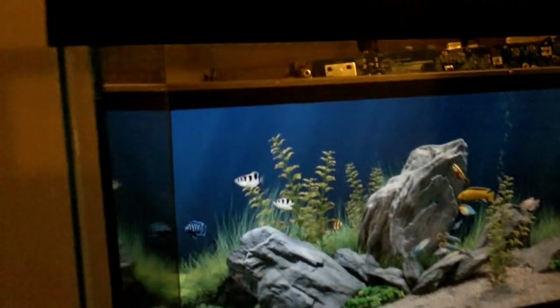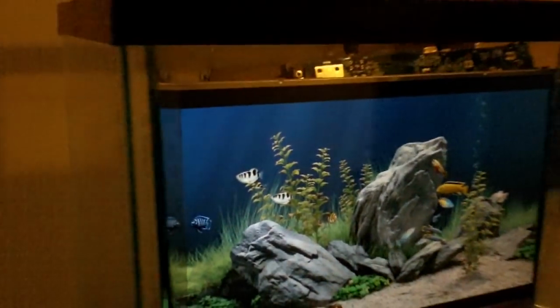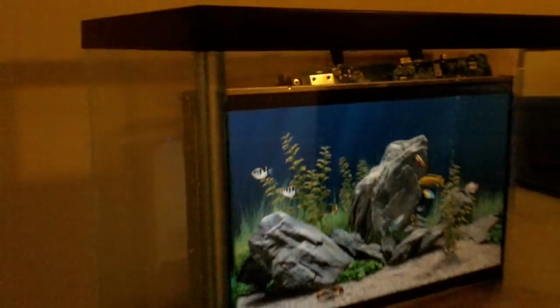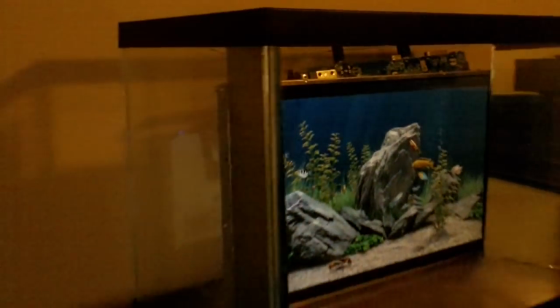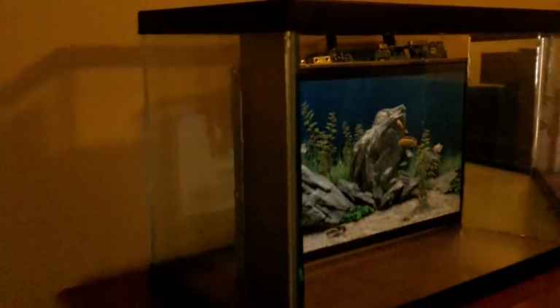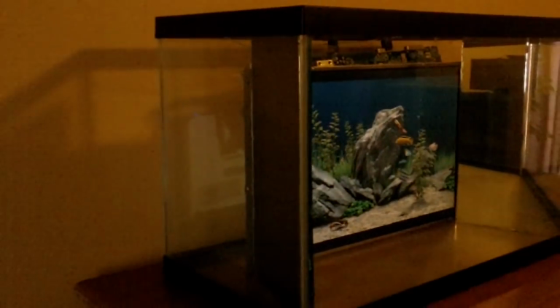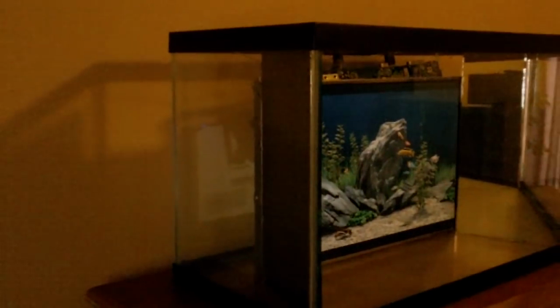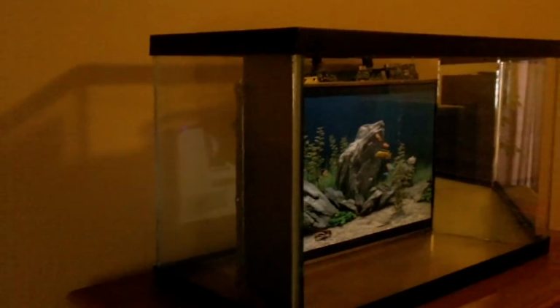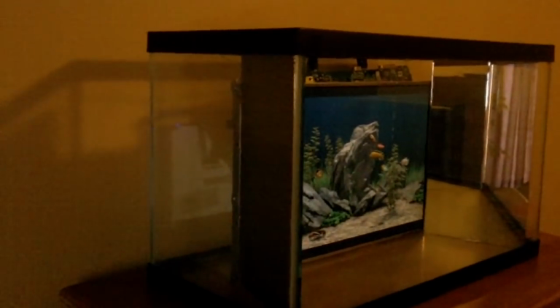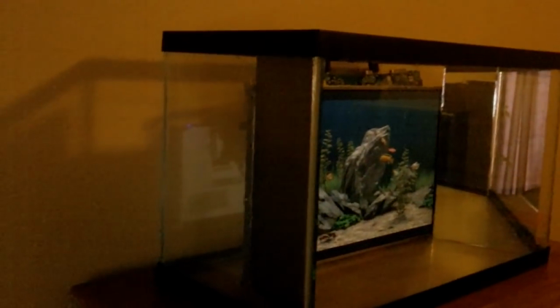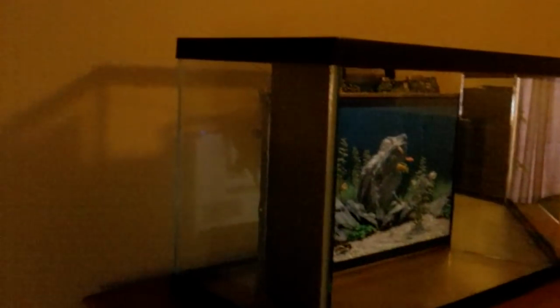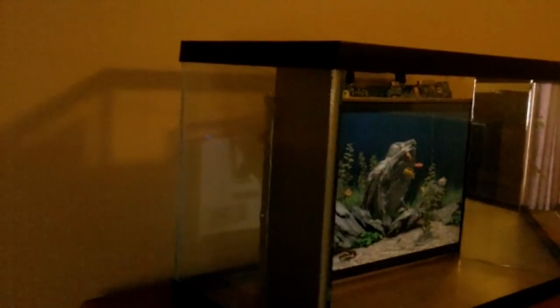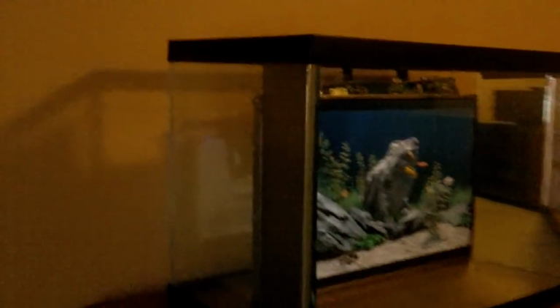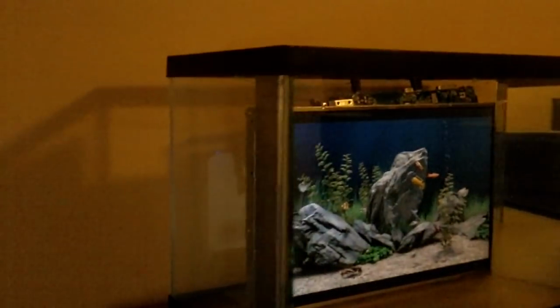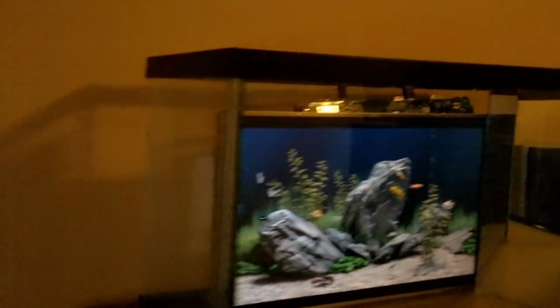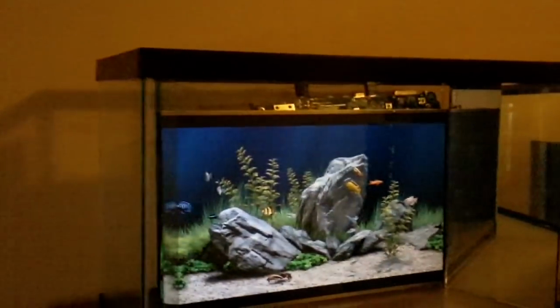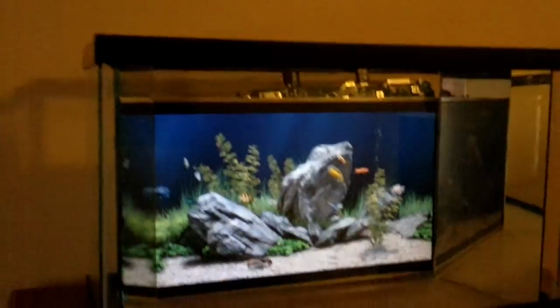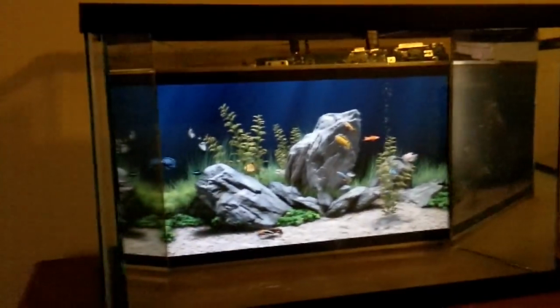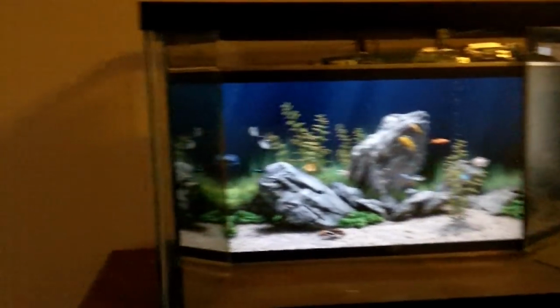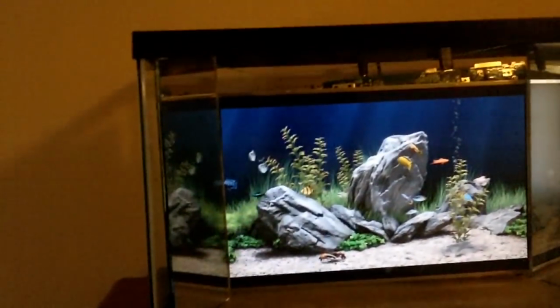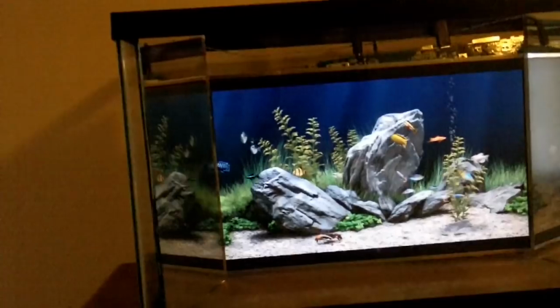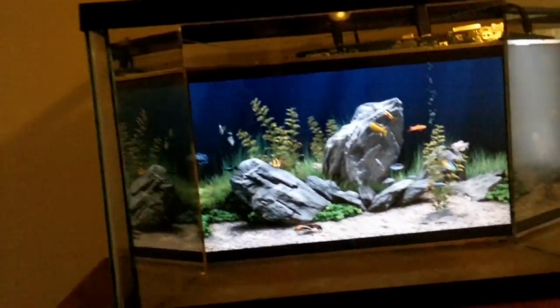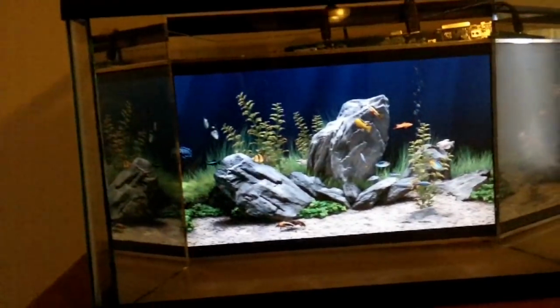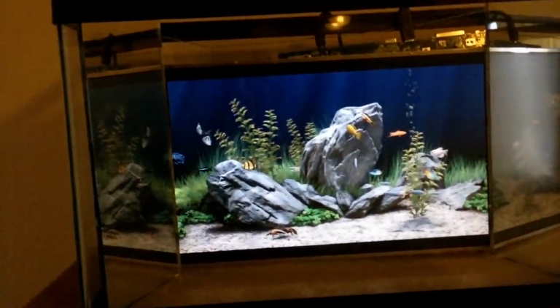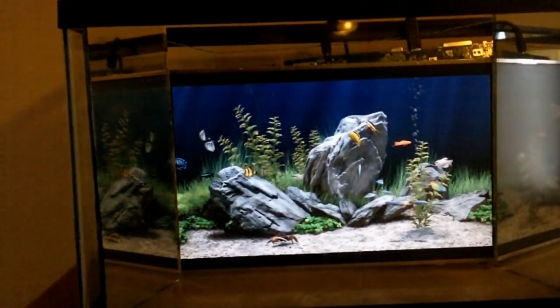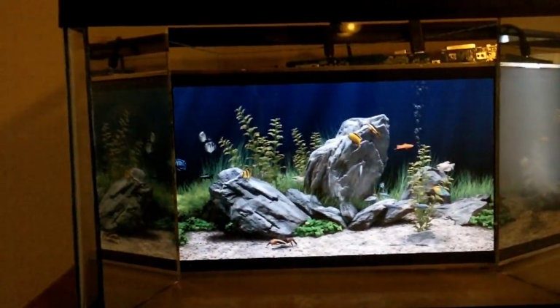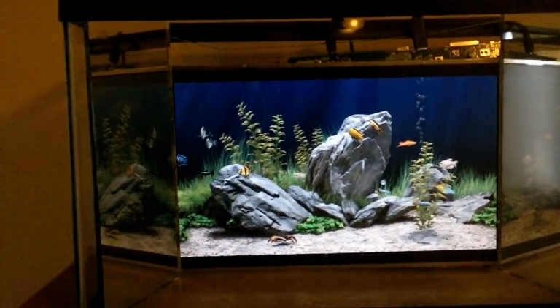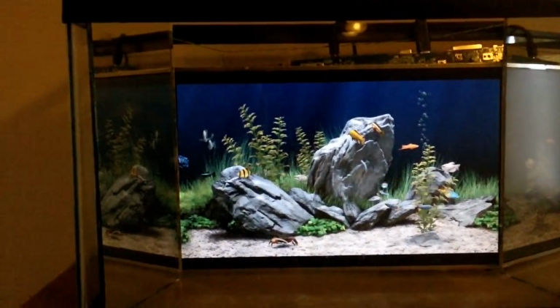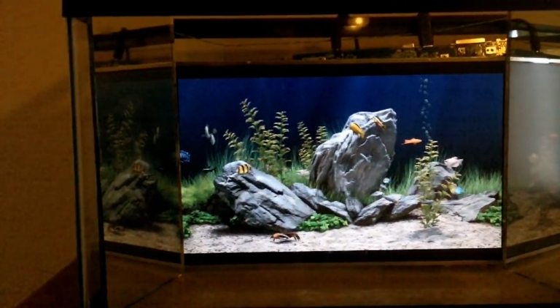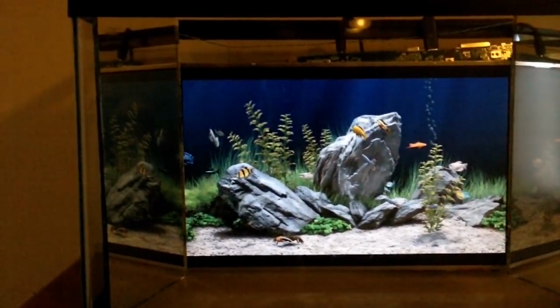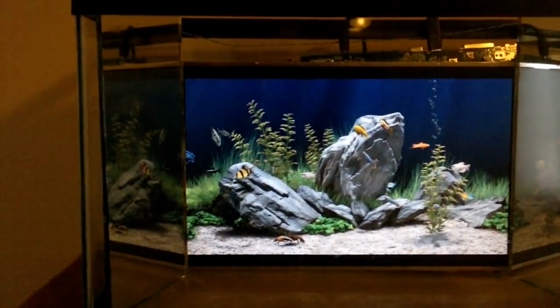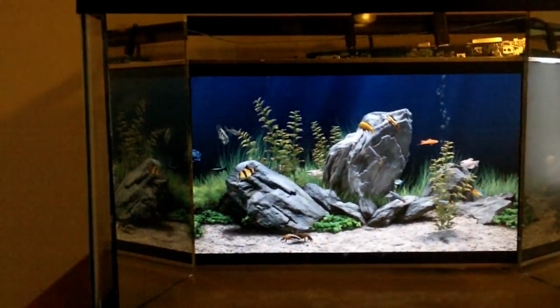So yeah, digital fish tank. Never have to feed the fish.